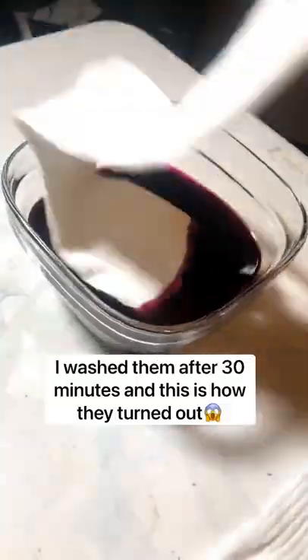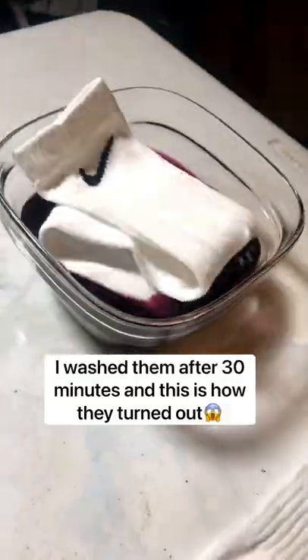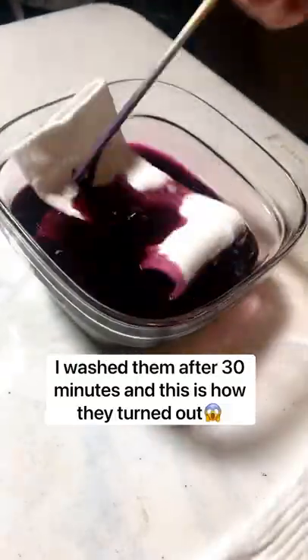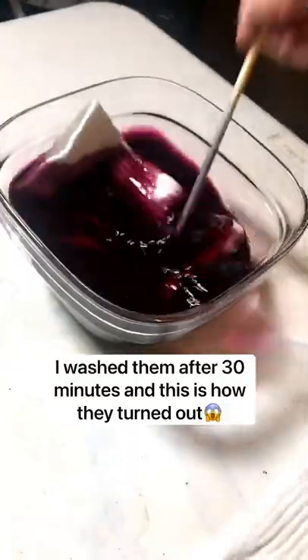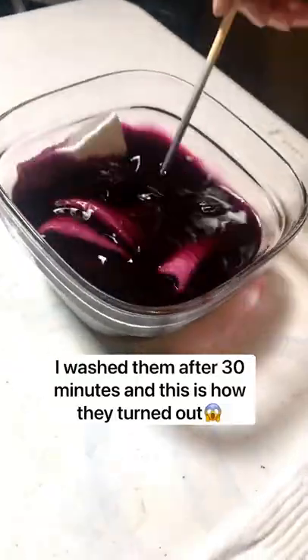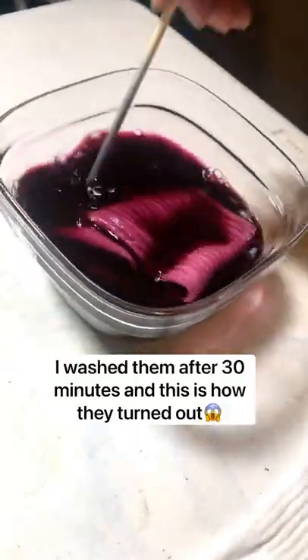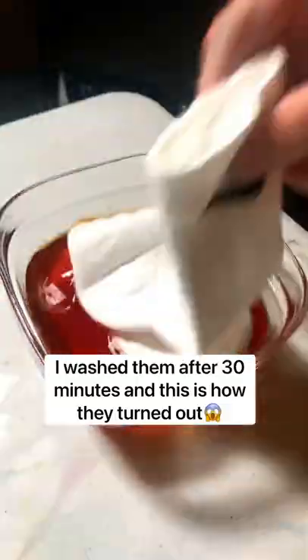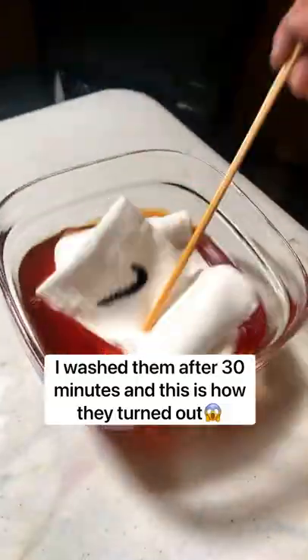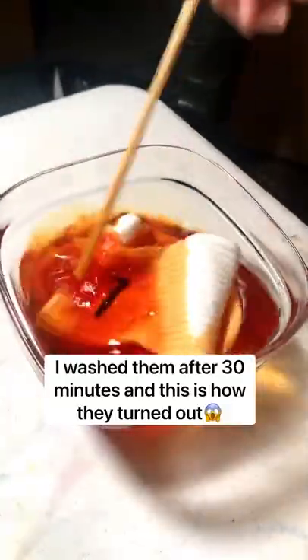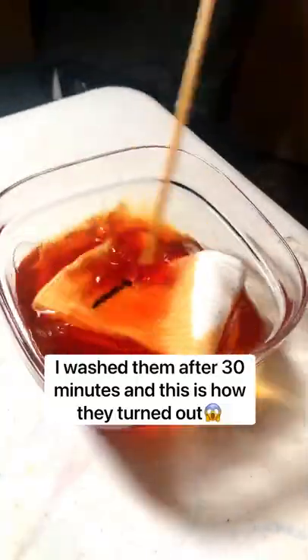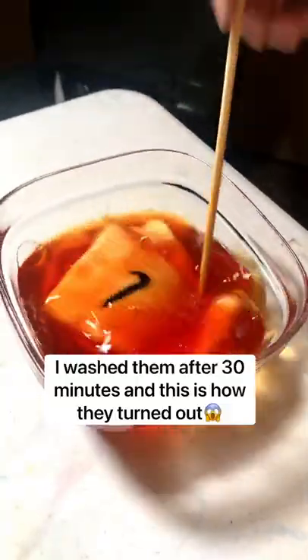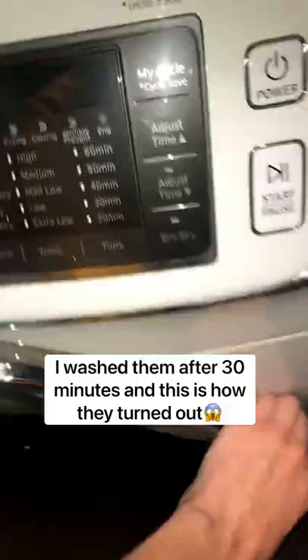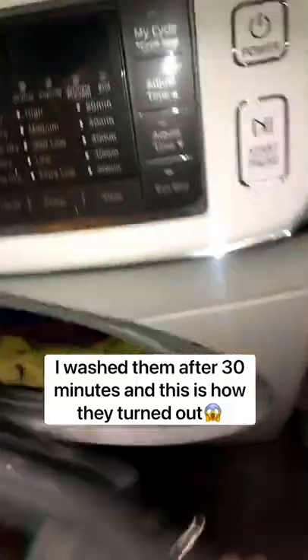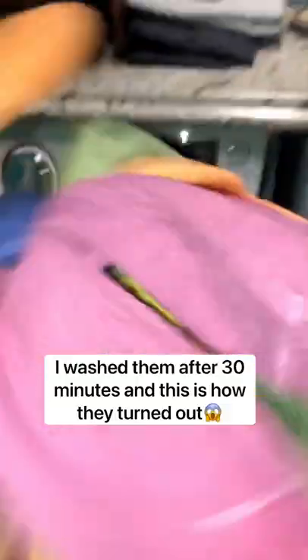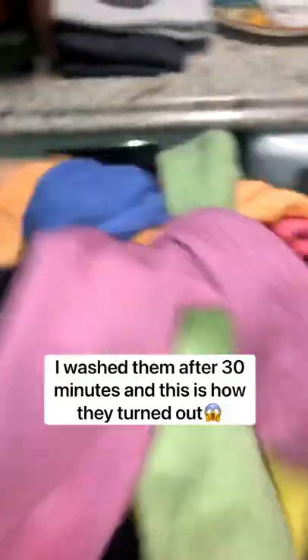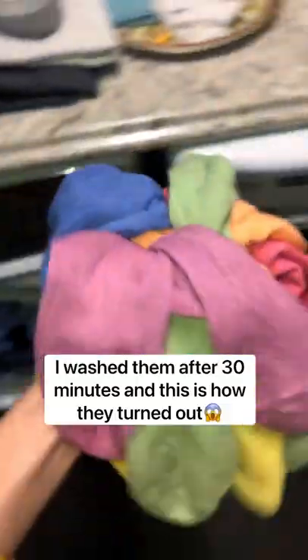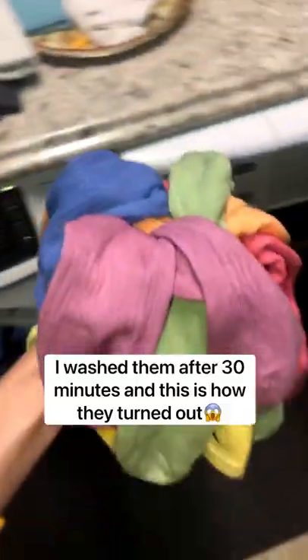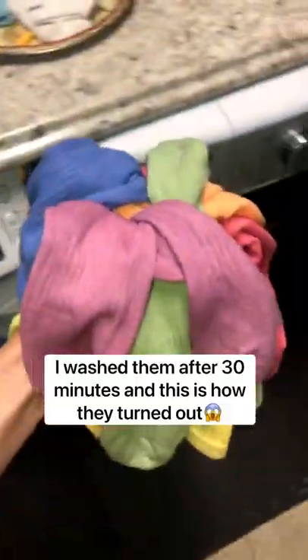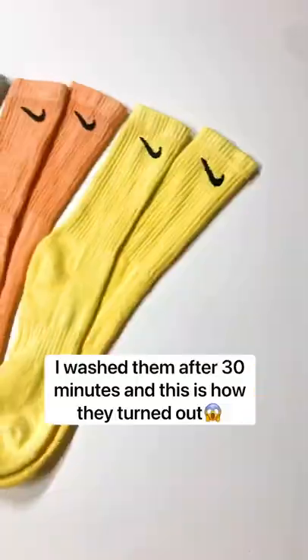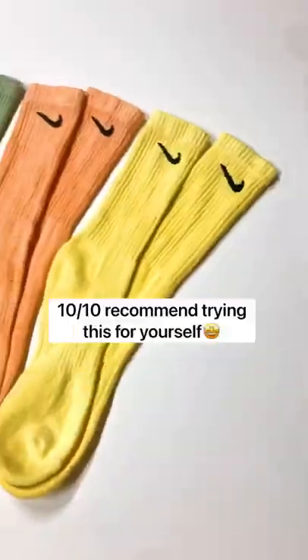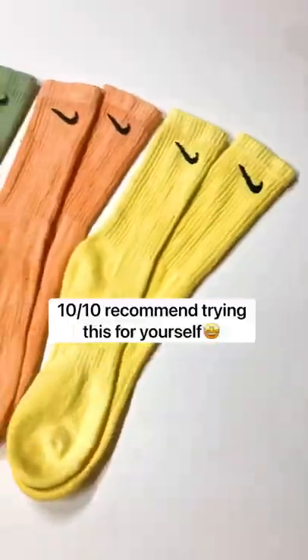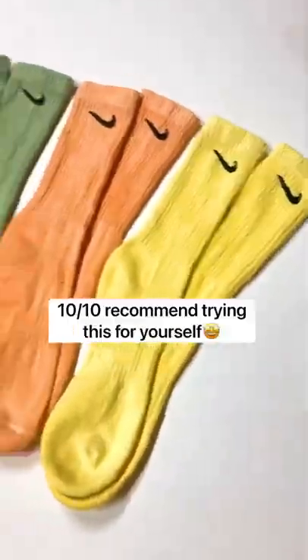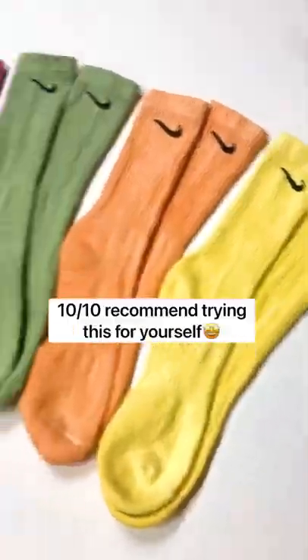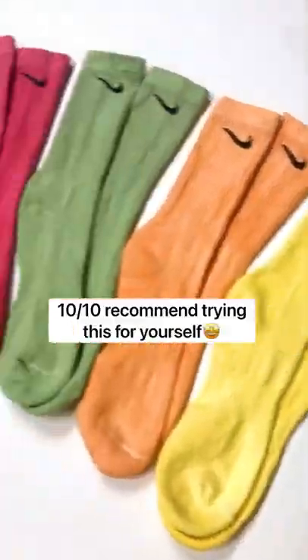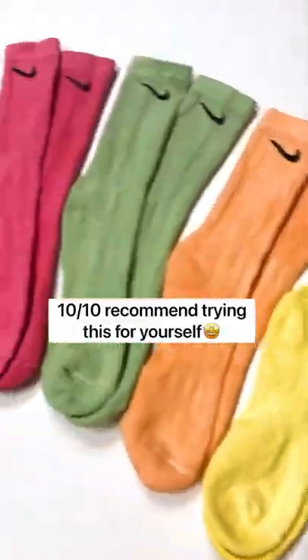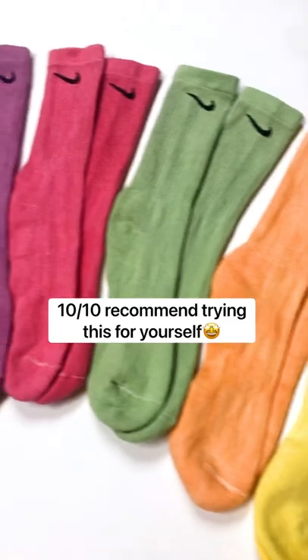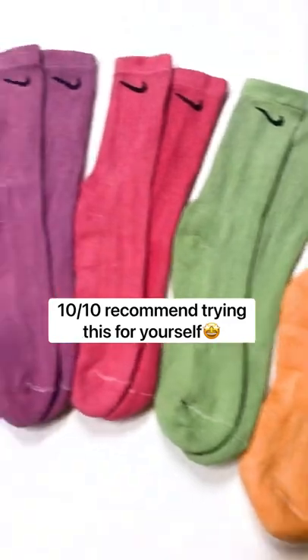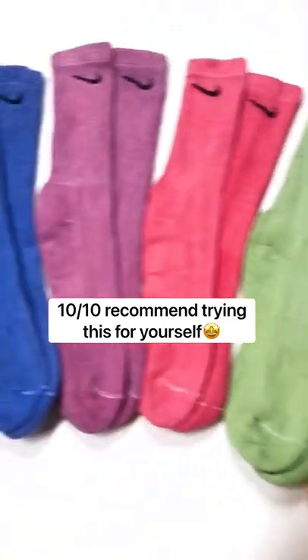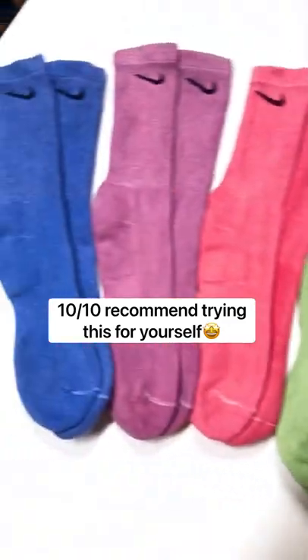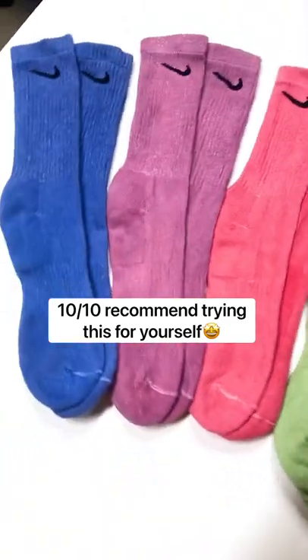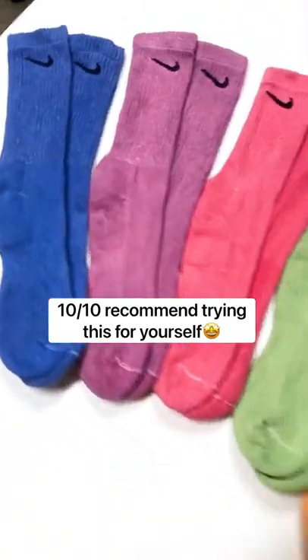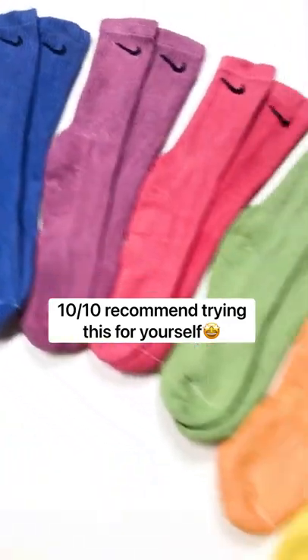I washed them after 30 minutes, and this is how they turned out. 10 out of 10, recommend trying this yourself.